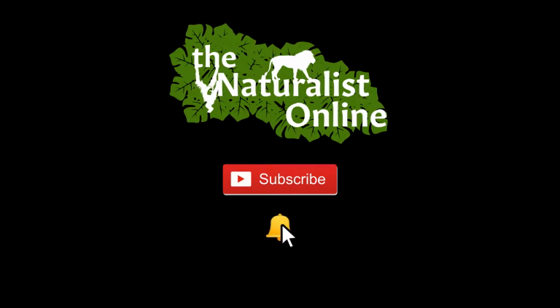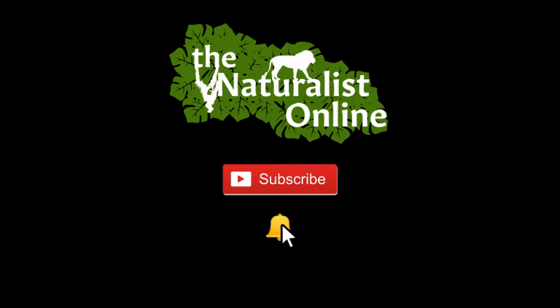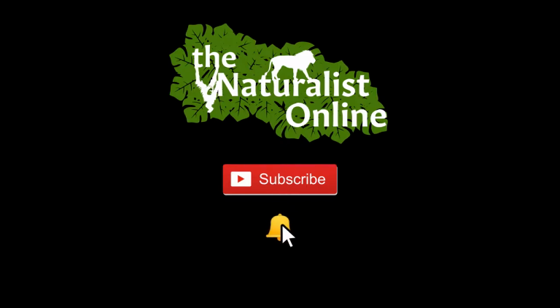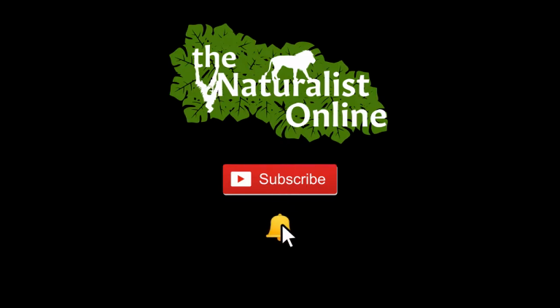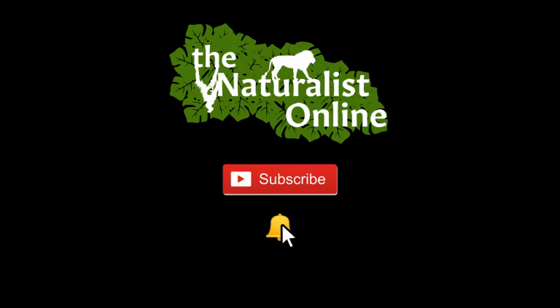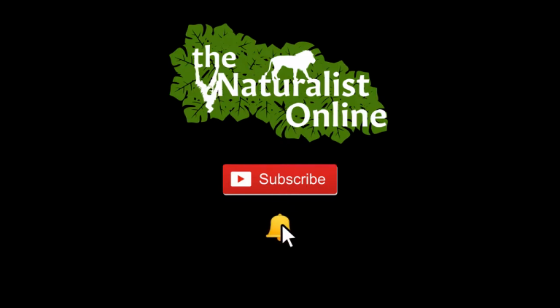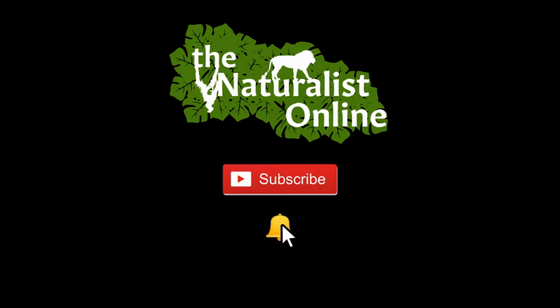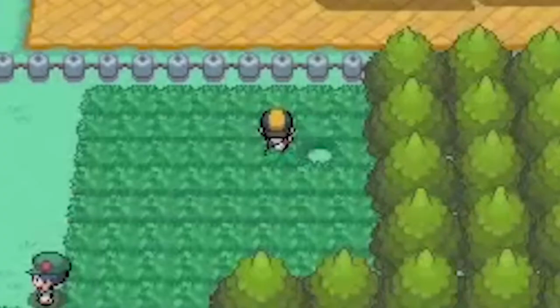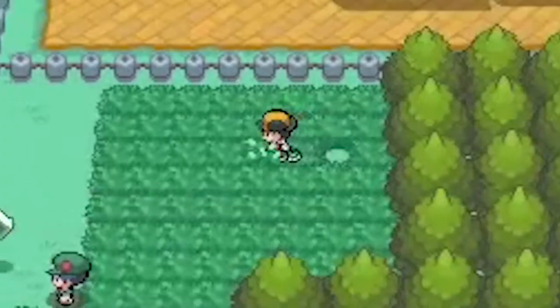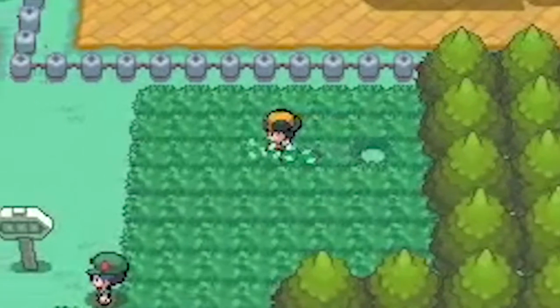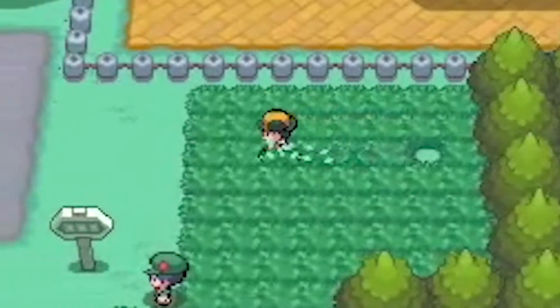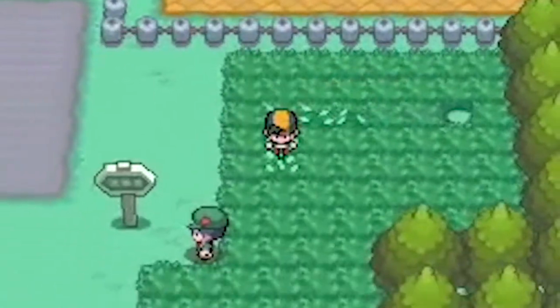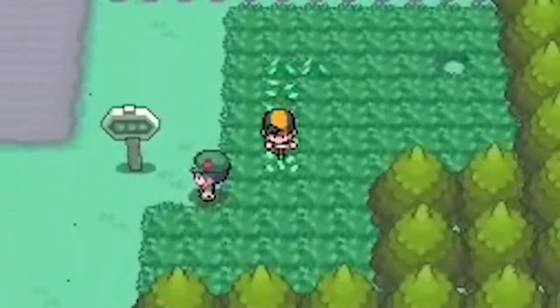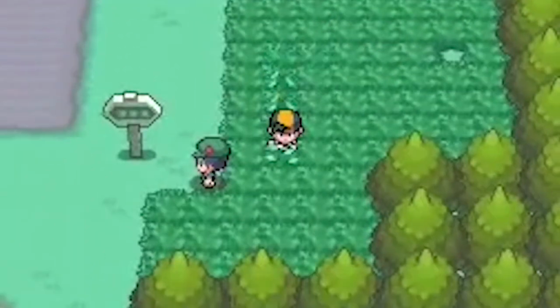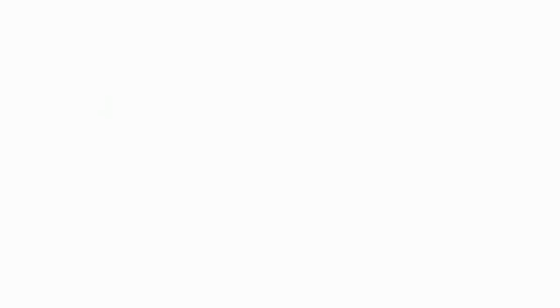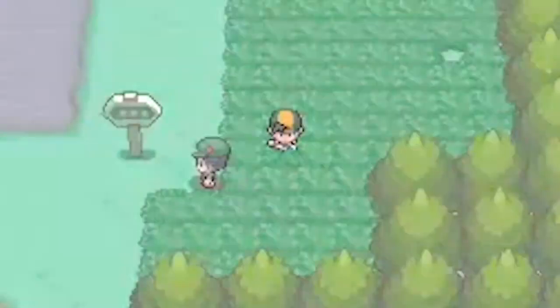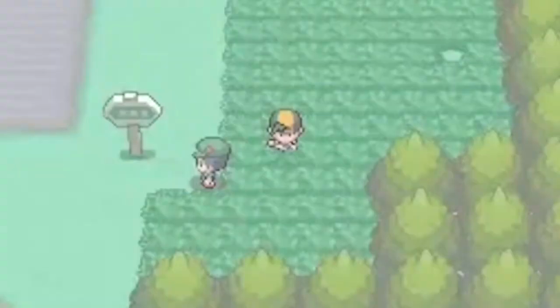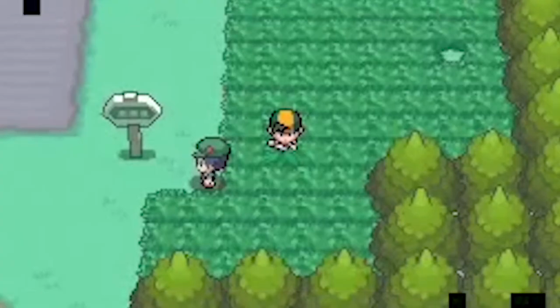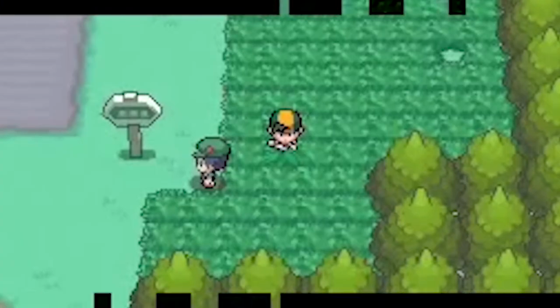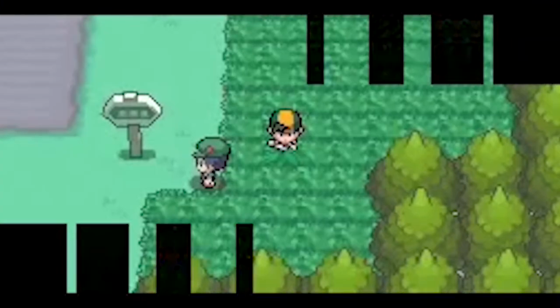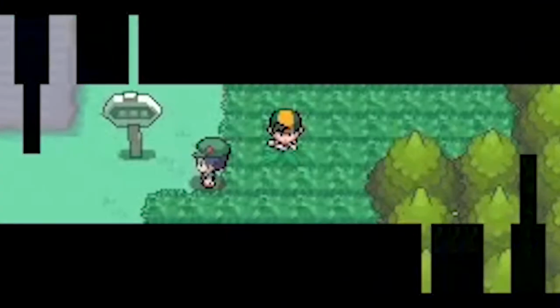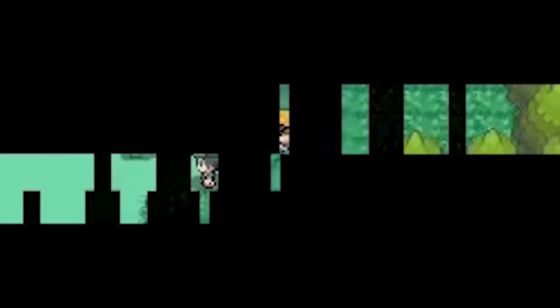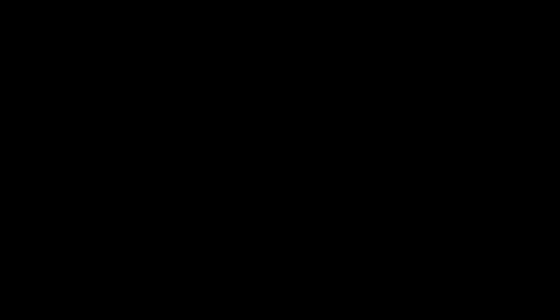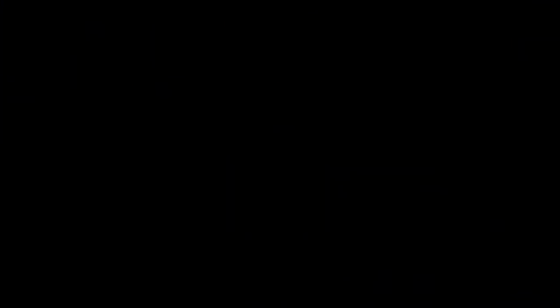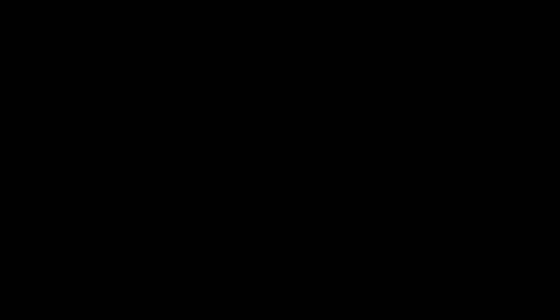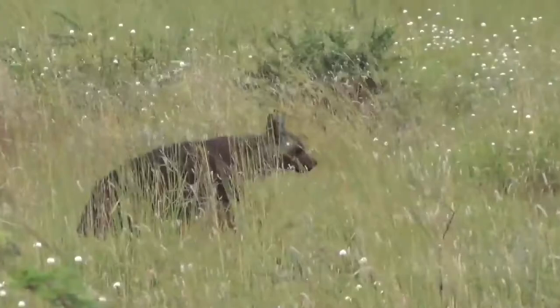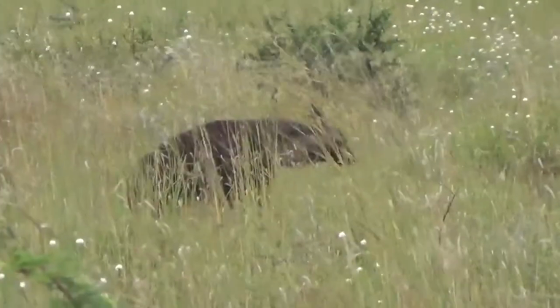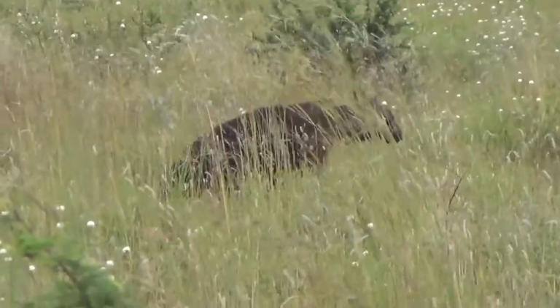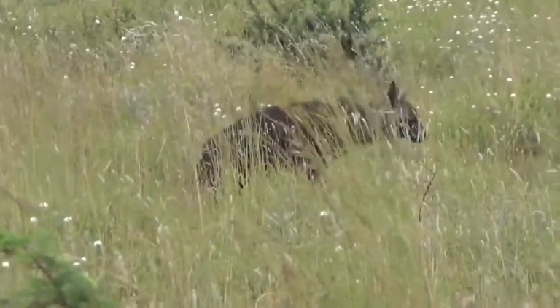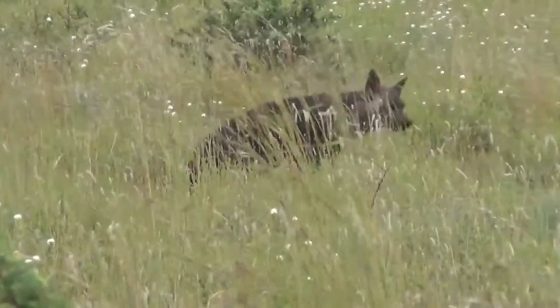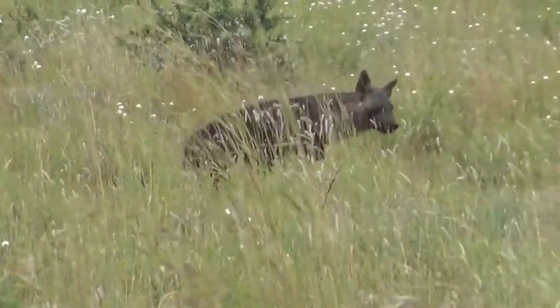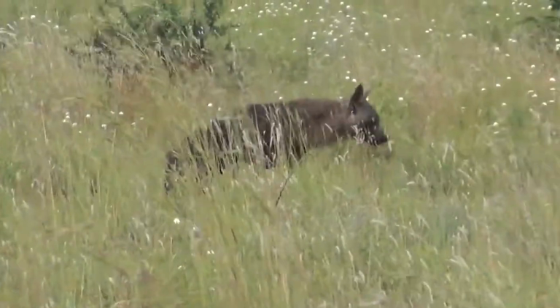So now, here are the 10 most interesting Pokémon from Generation 3 that are based on real-life animals you may find in the tall grass.